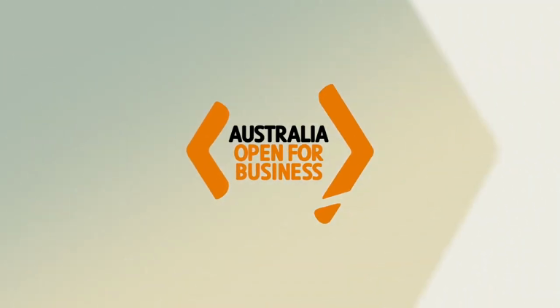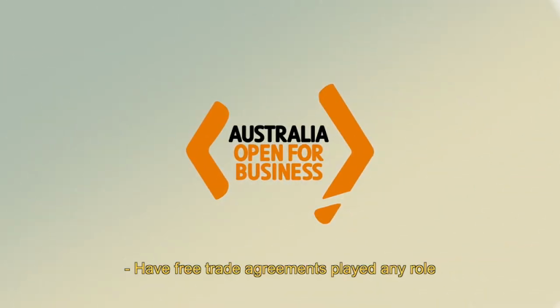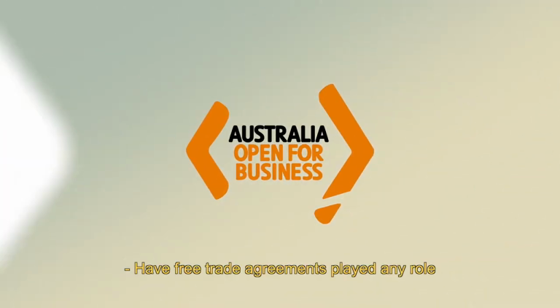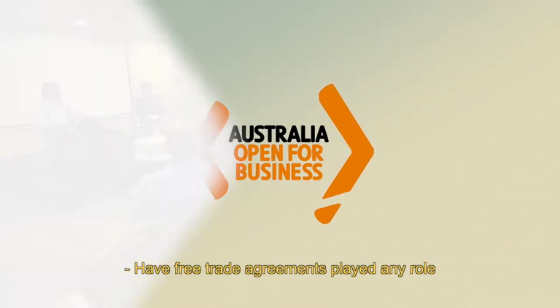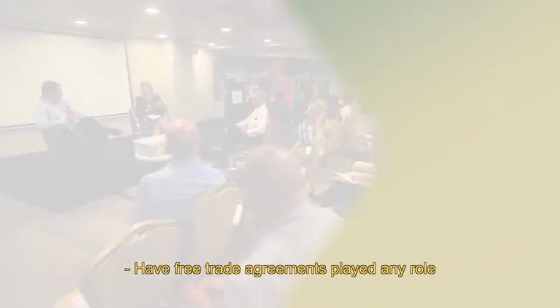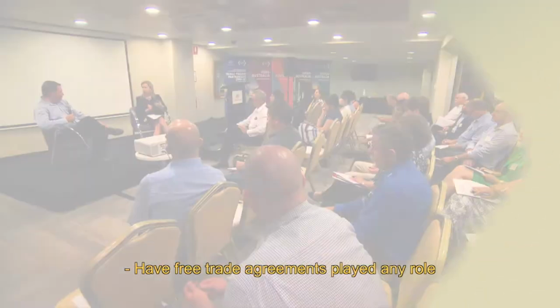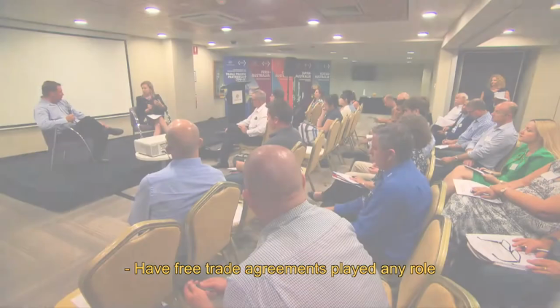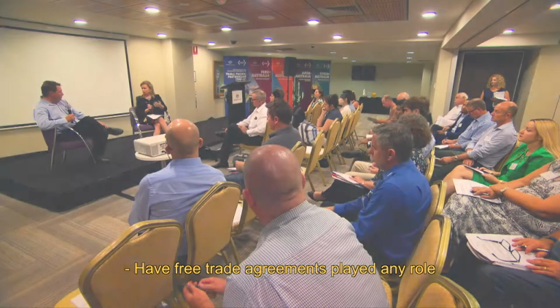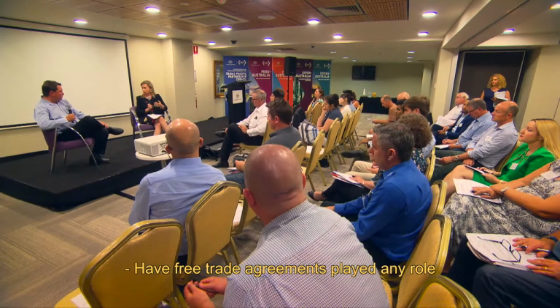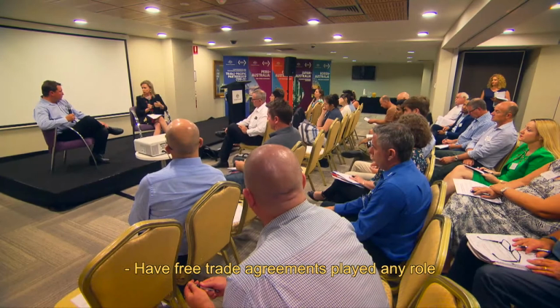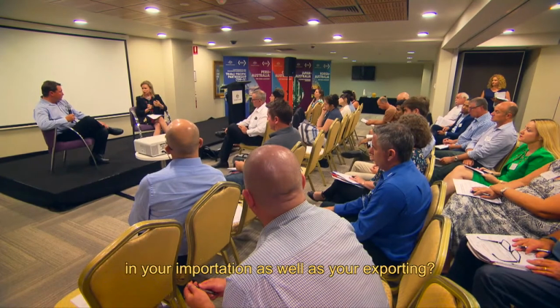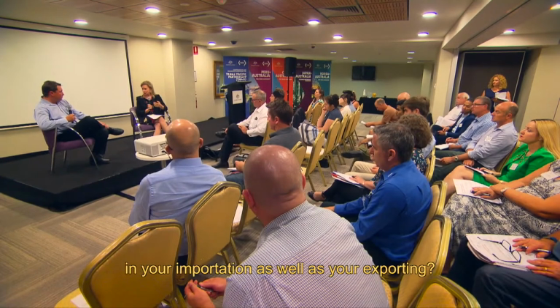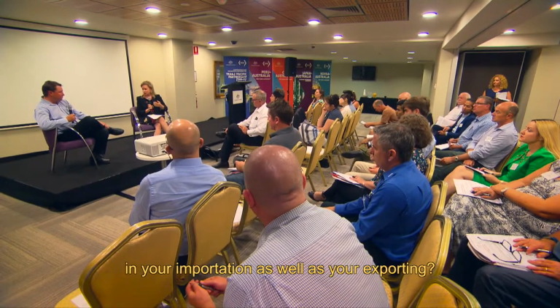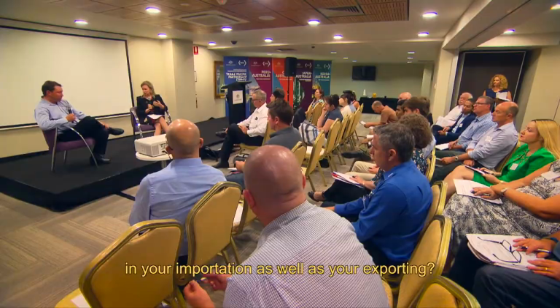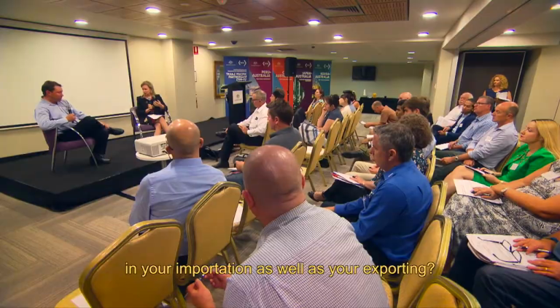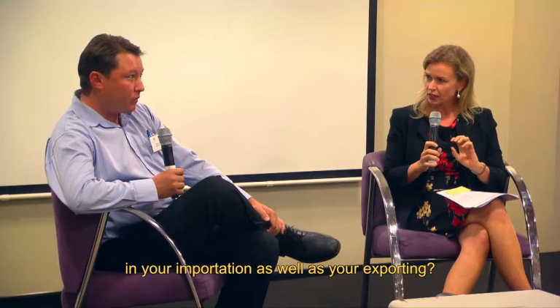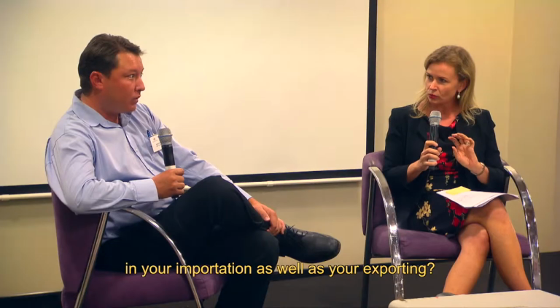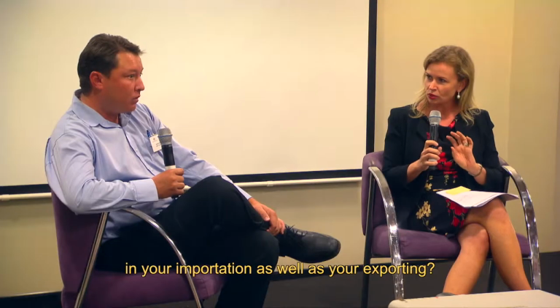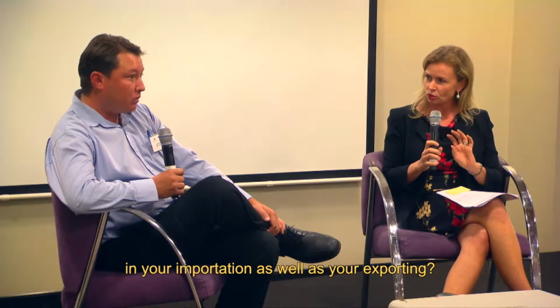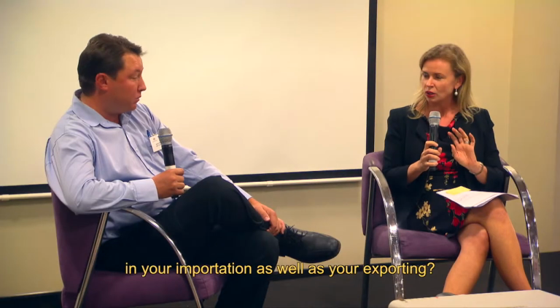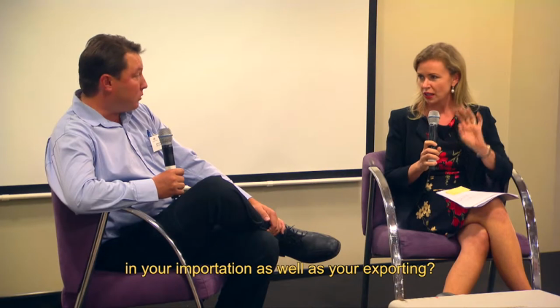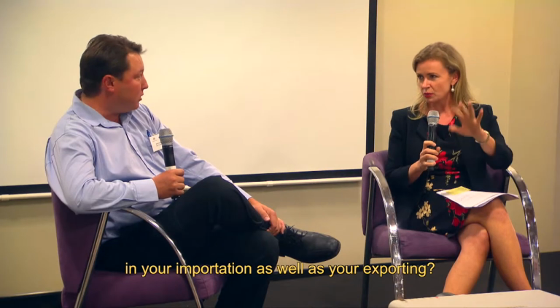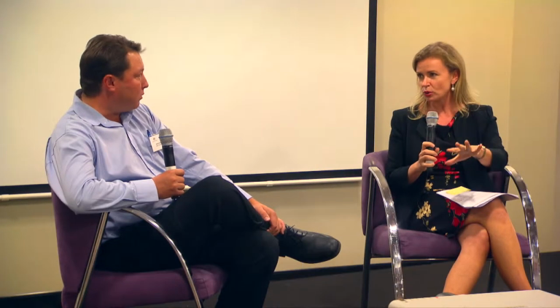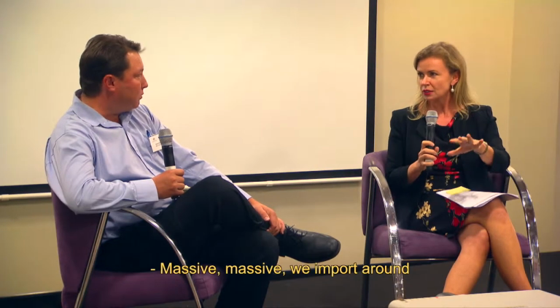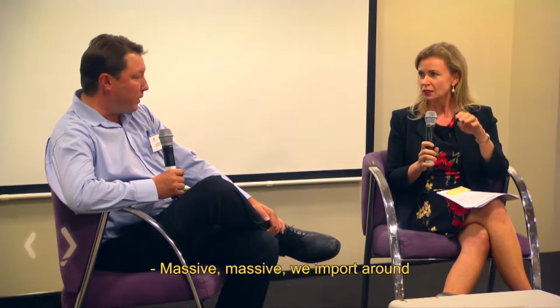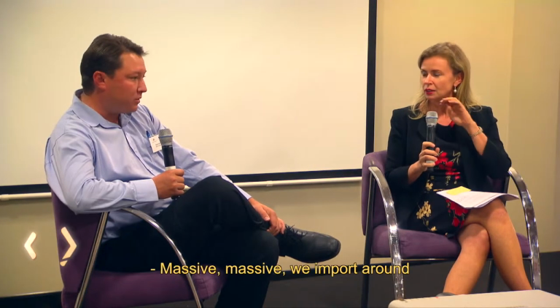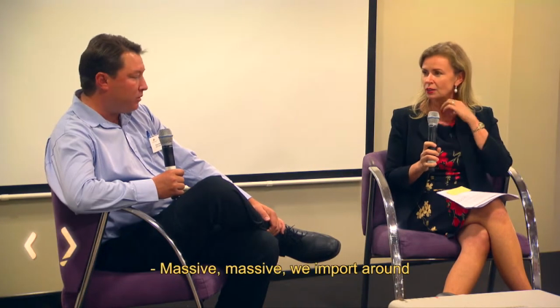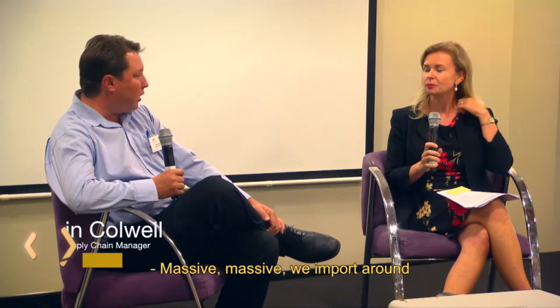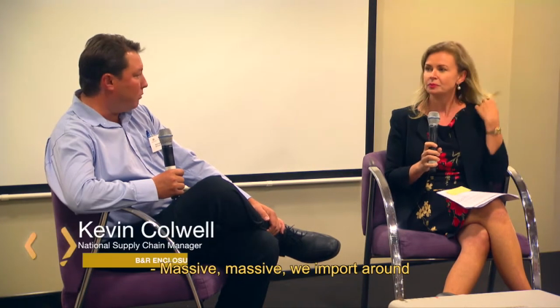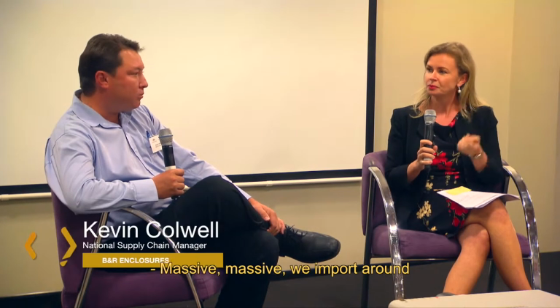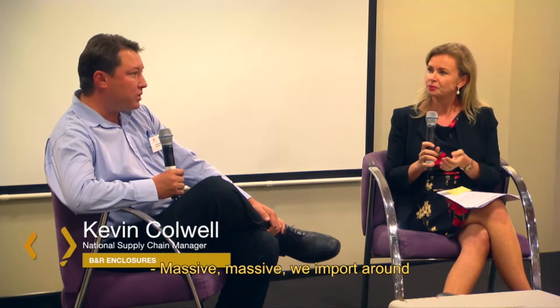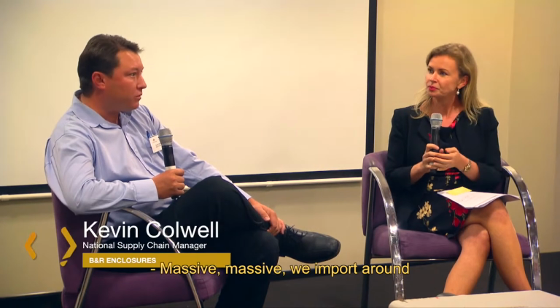Have free trade agreements played any role in your importation as well as your exporting? Absolutely. Massive.